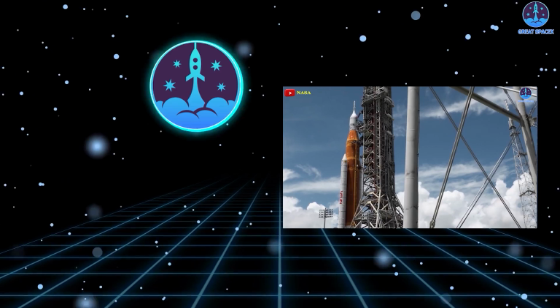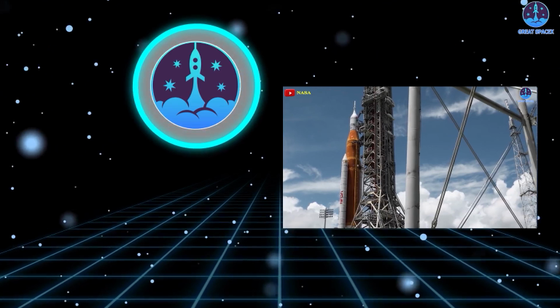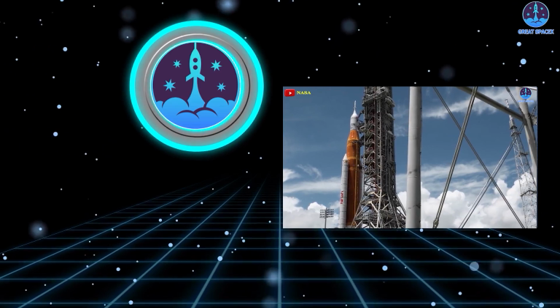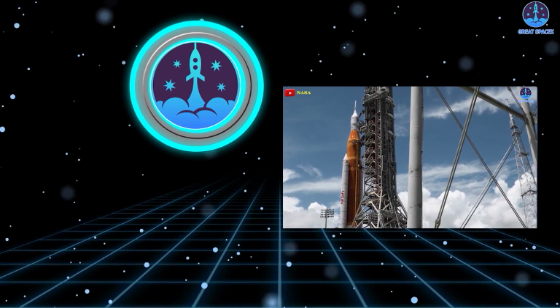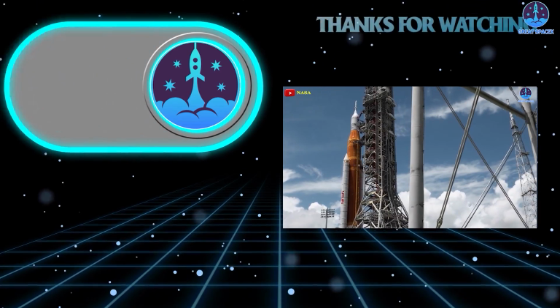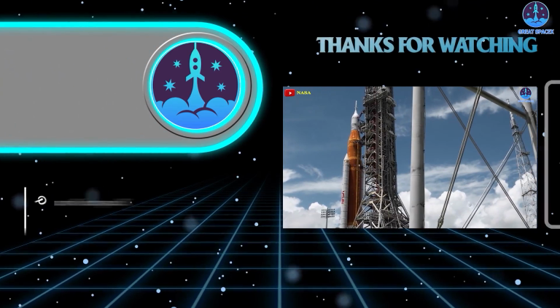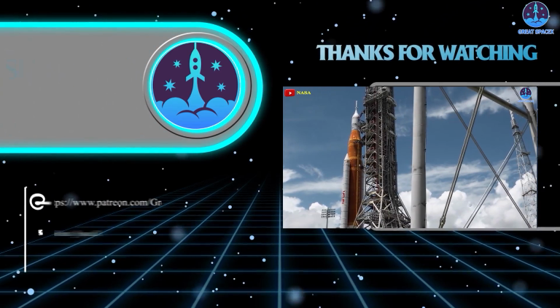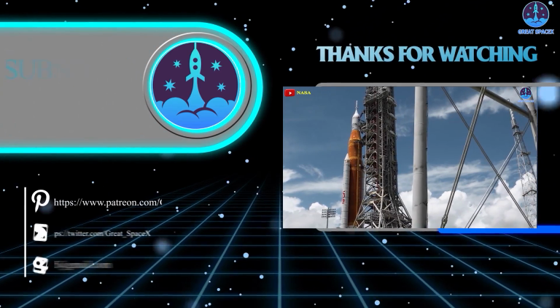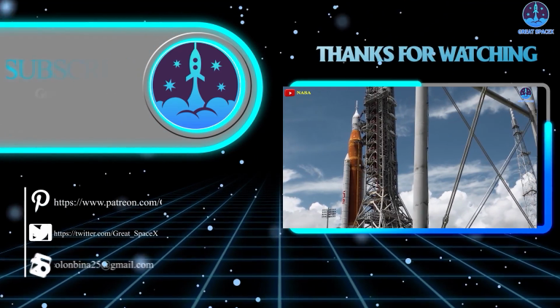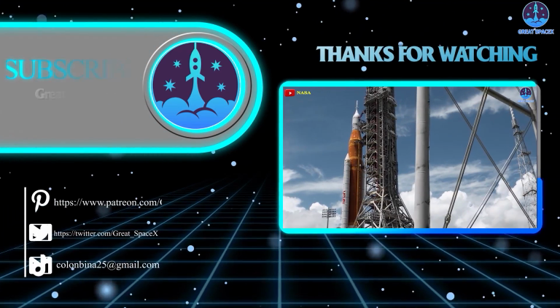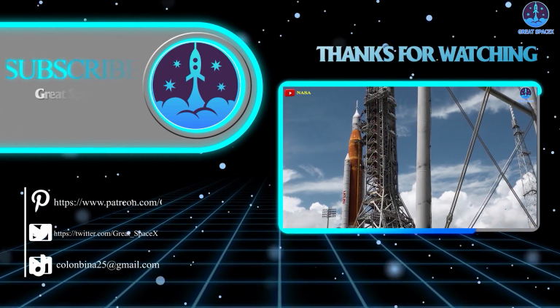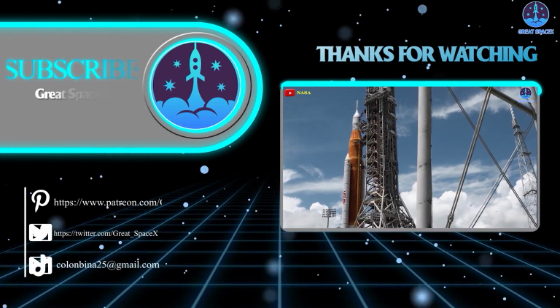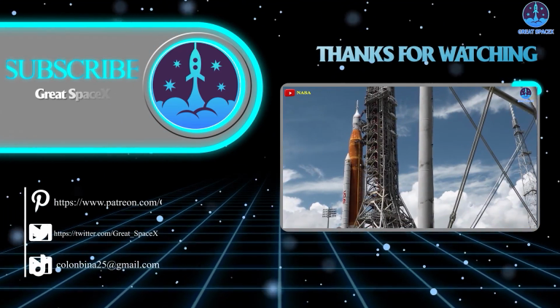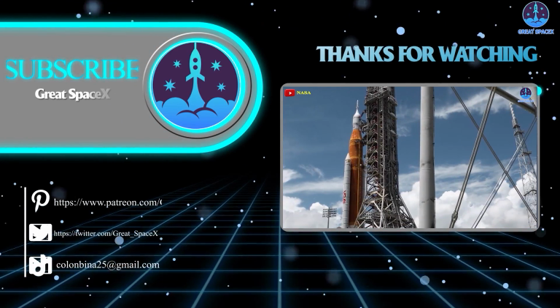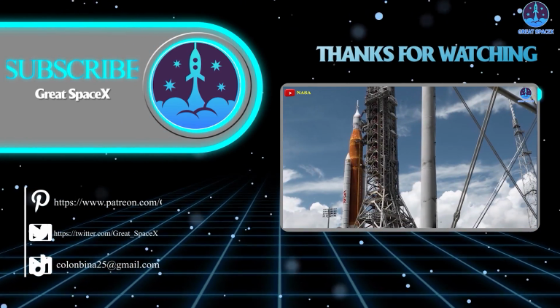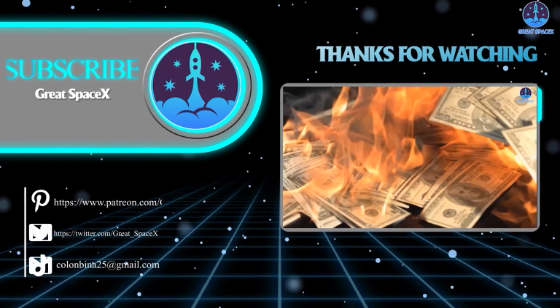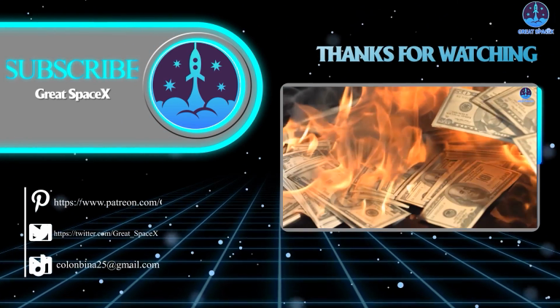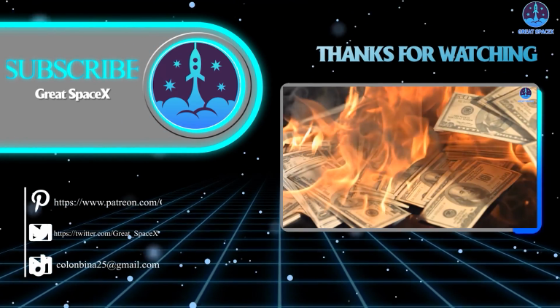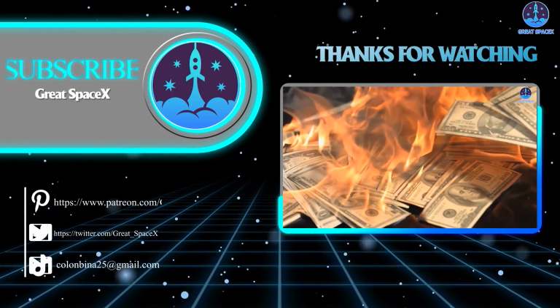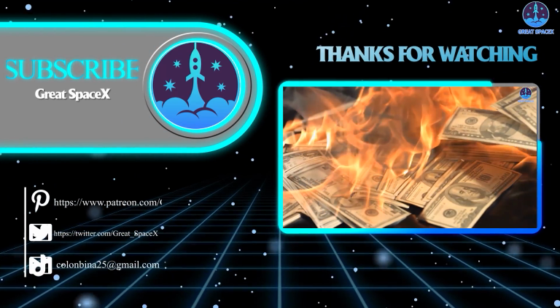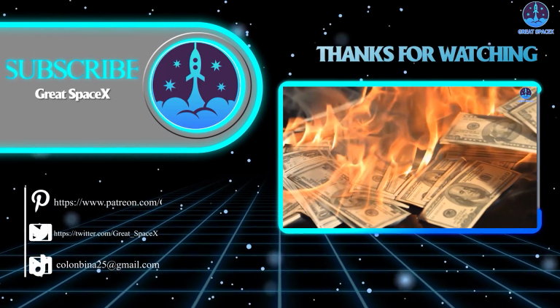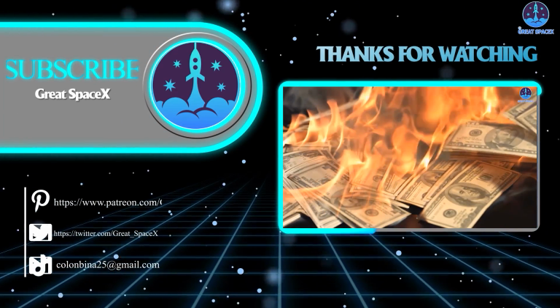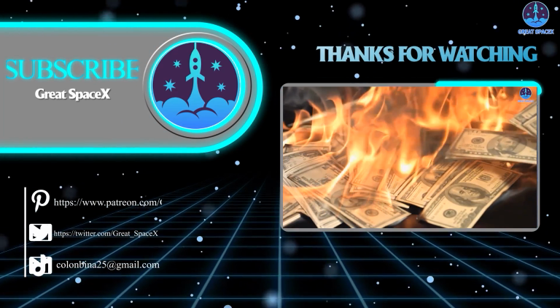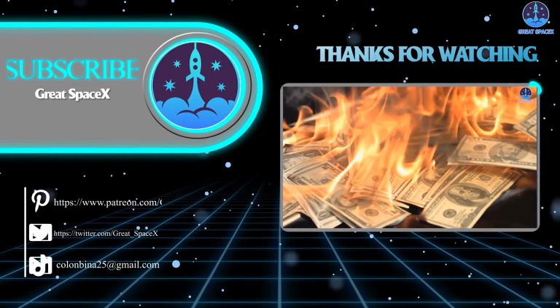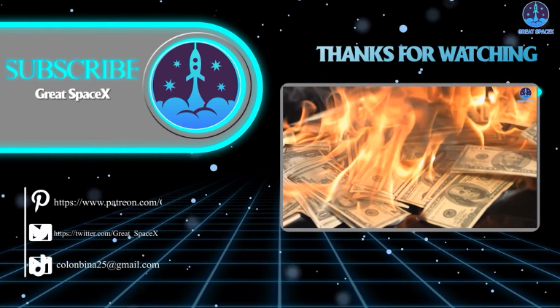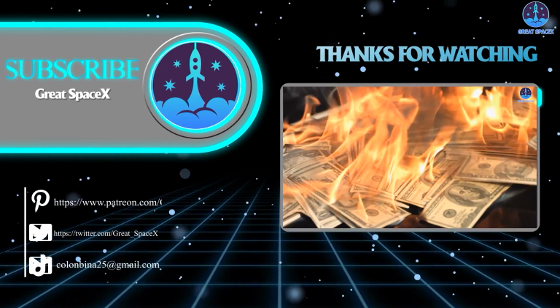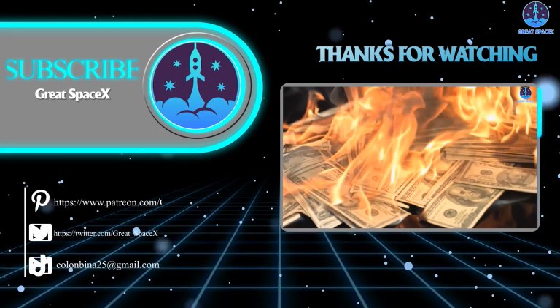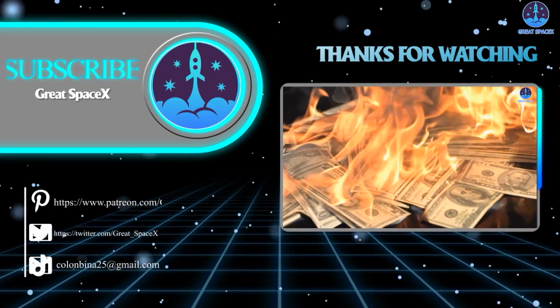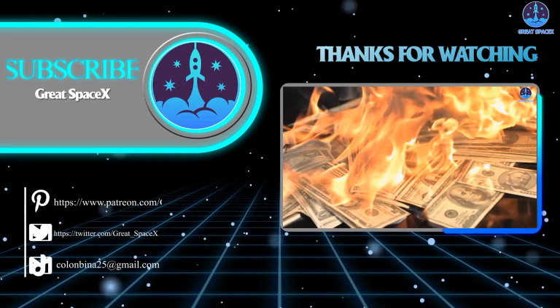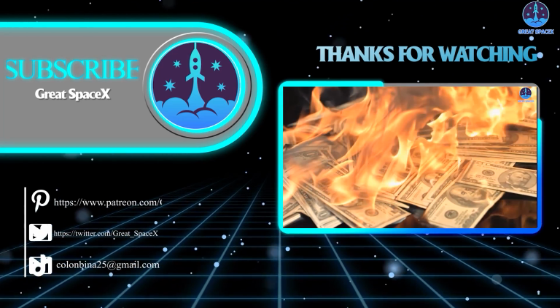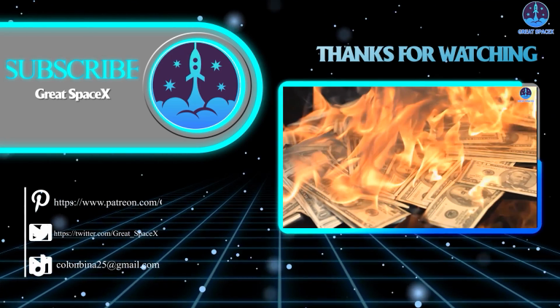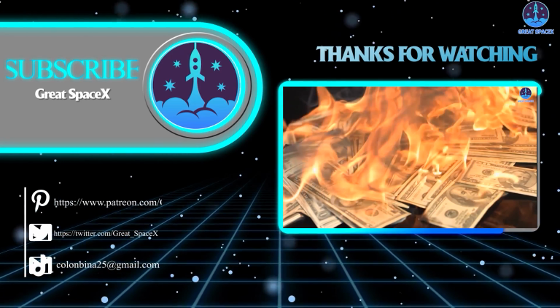Well folks, that's about it for today's episode. Thank you so much for tuning in. And as always, this is Kevin from GreatSpaceX — until next time, keep looking up.